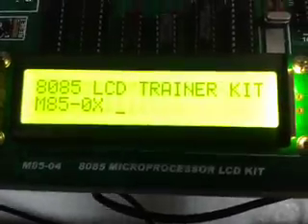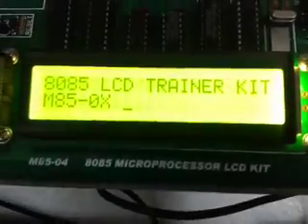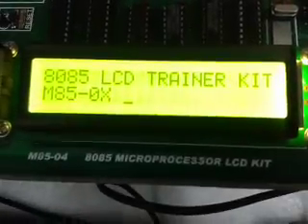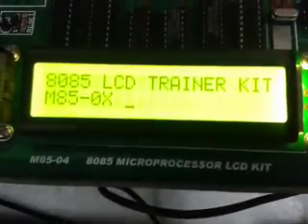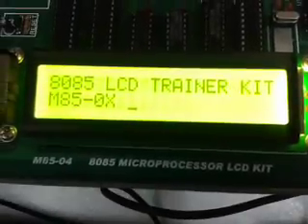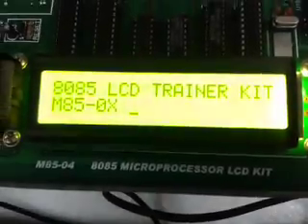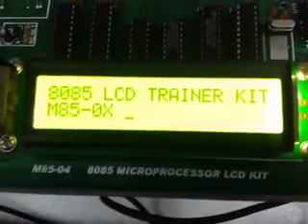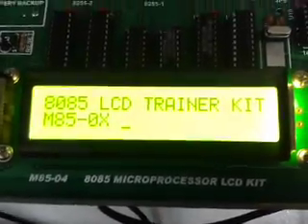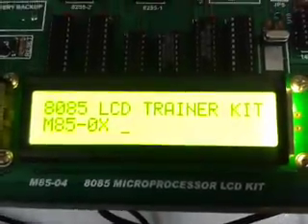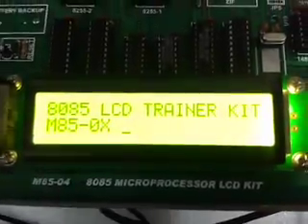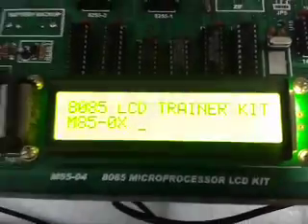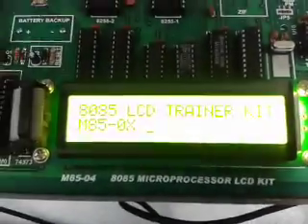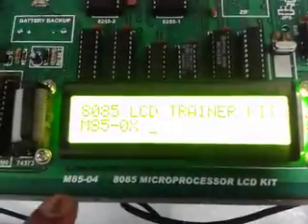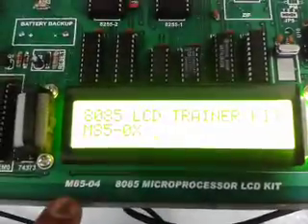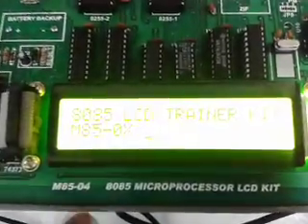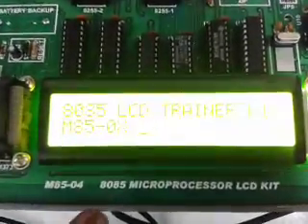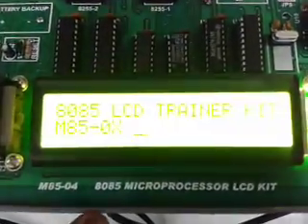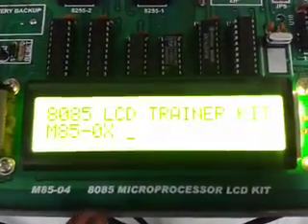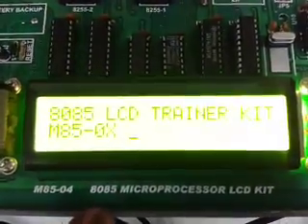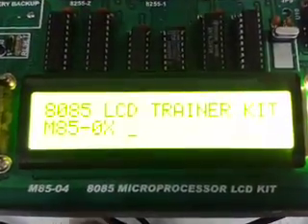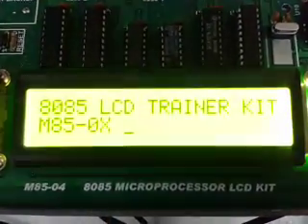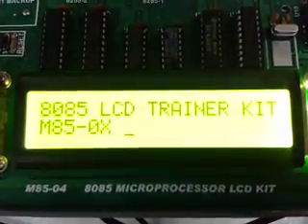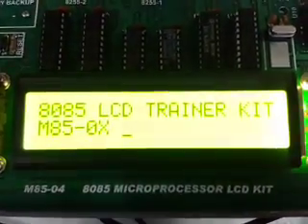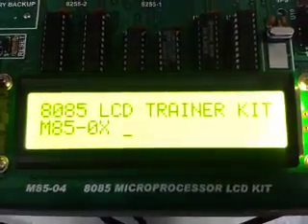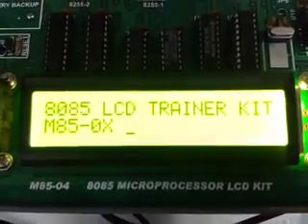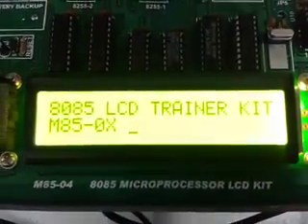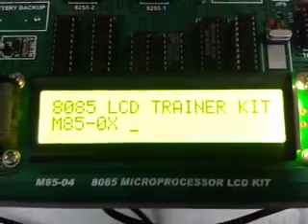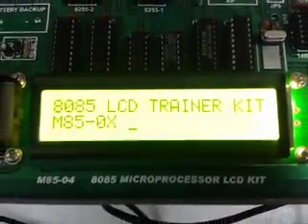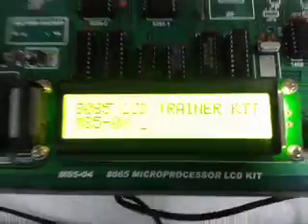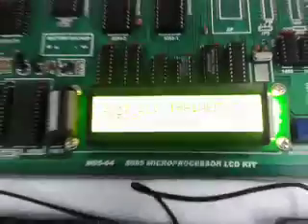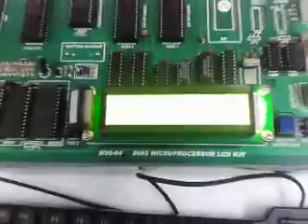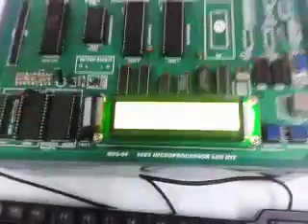Thus, we have successfully entered the program in the 8085 and executed it. Thank you.